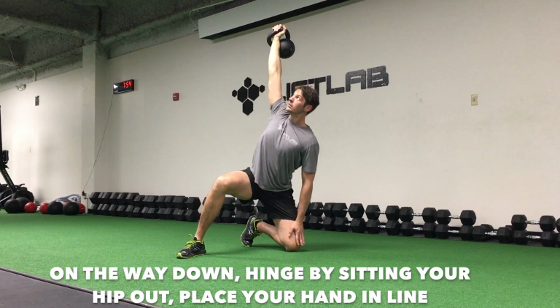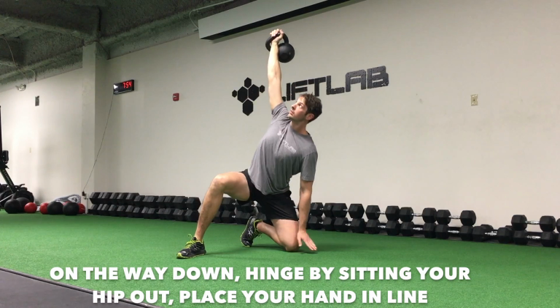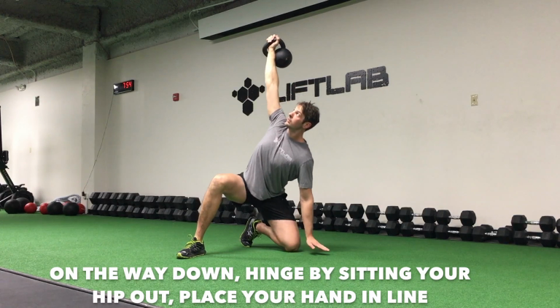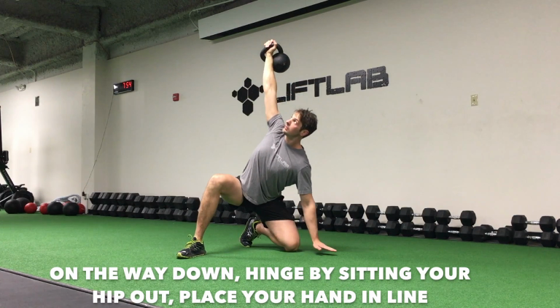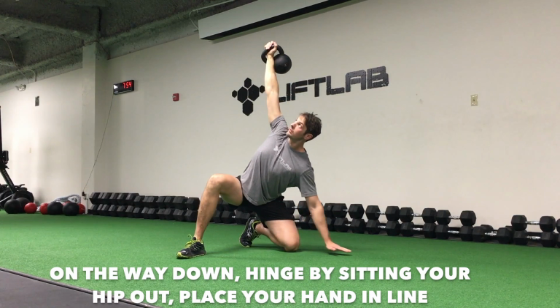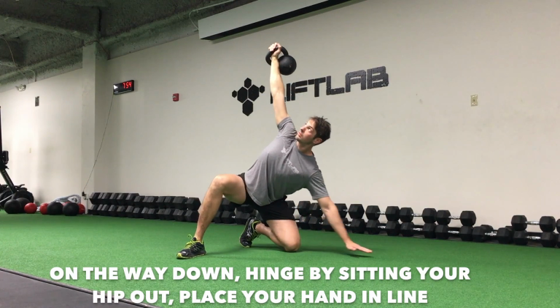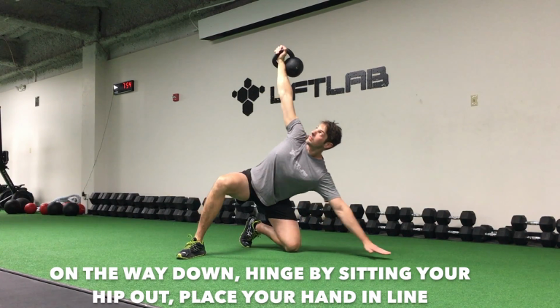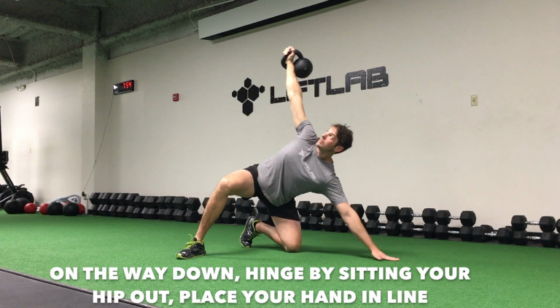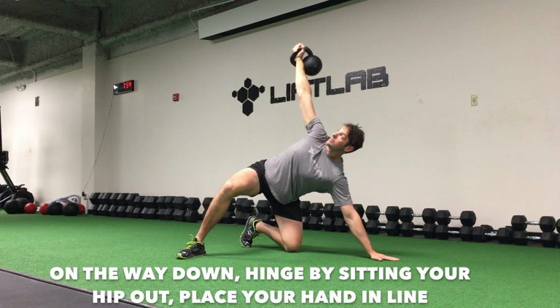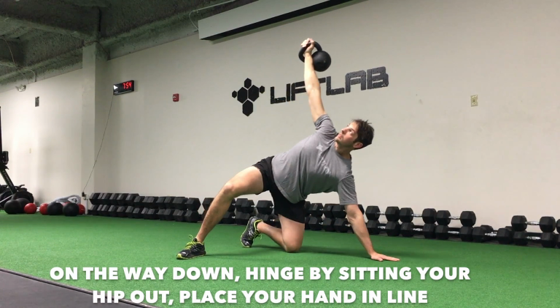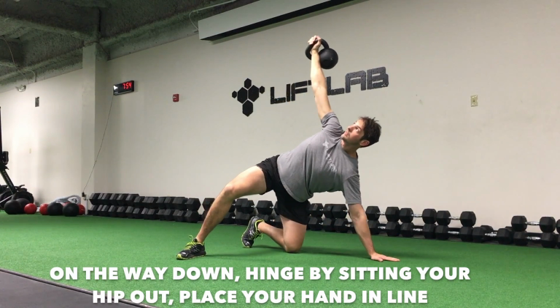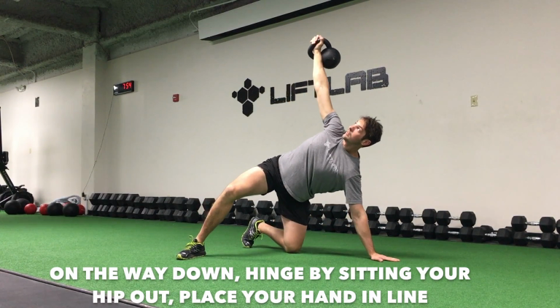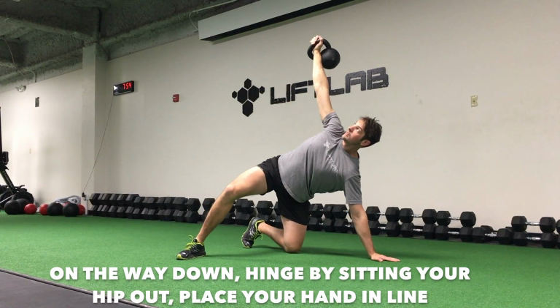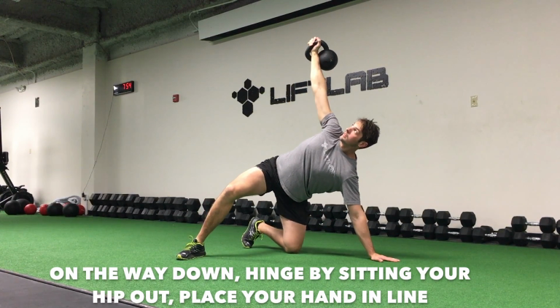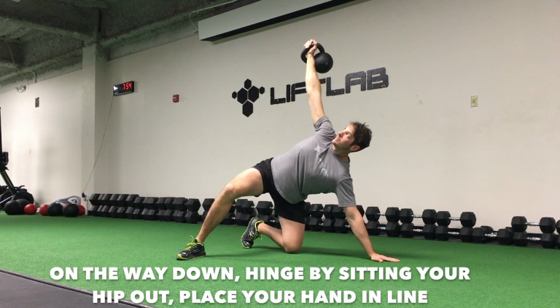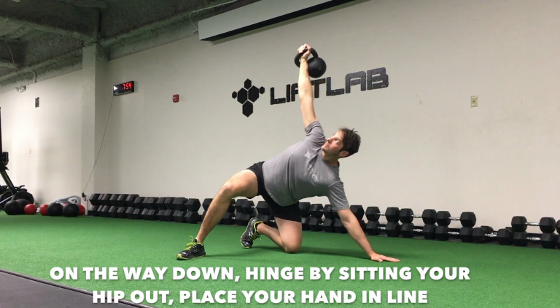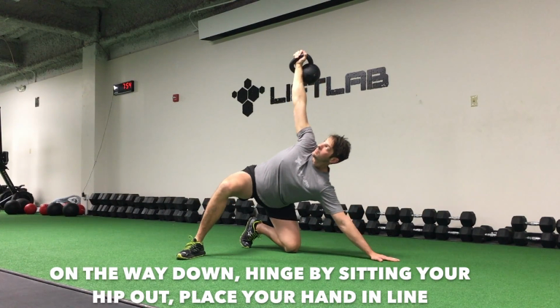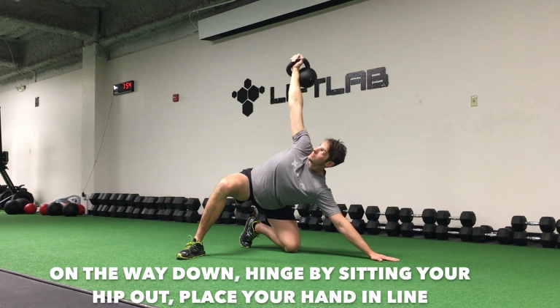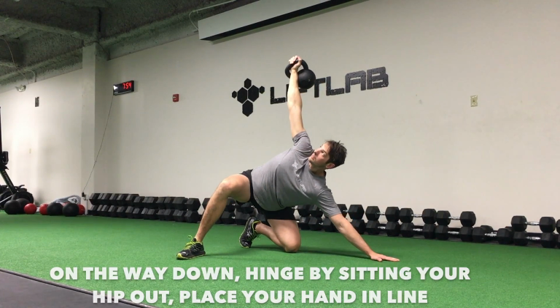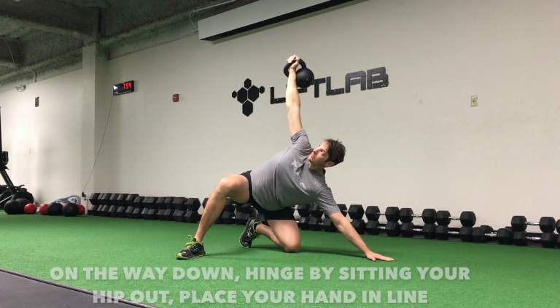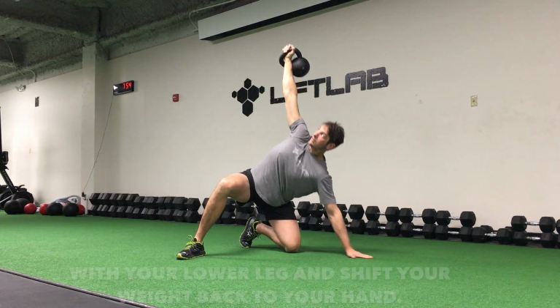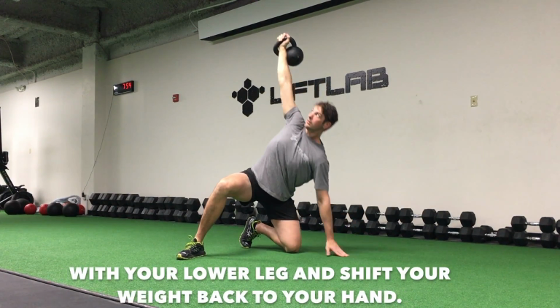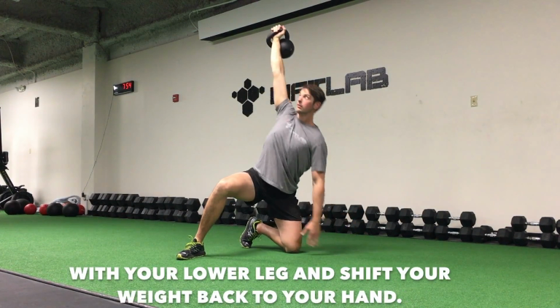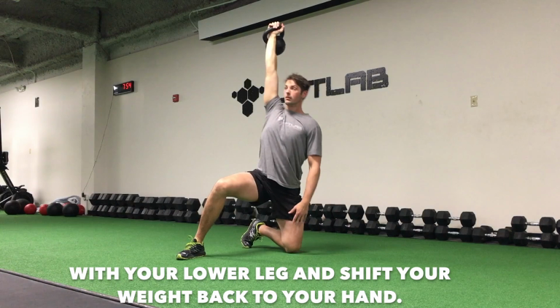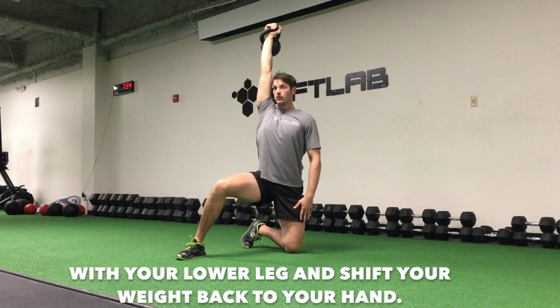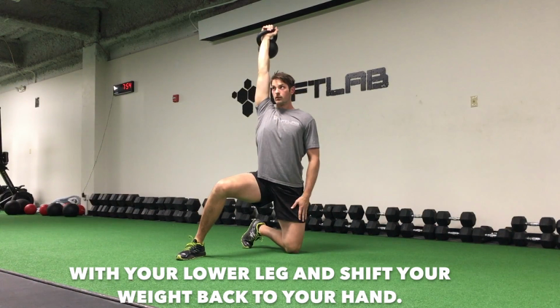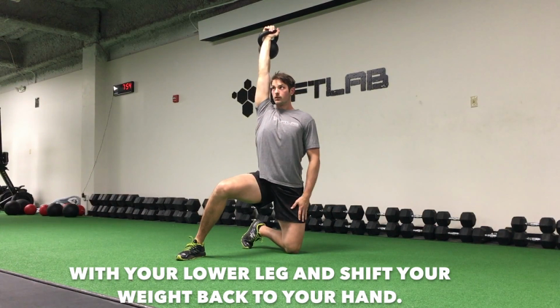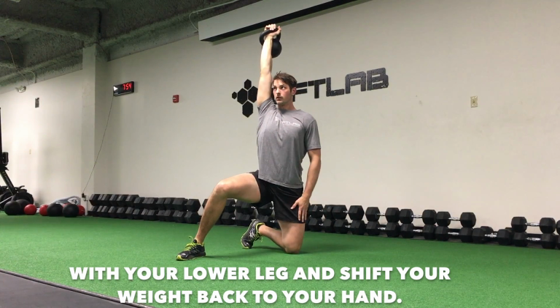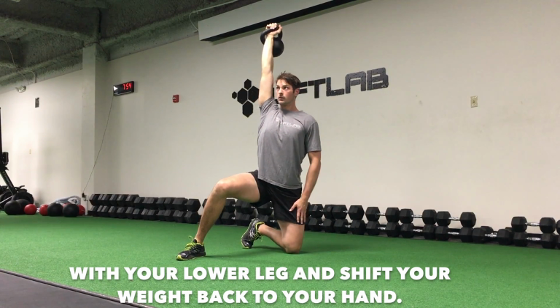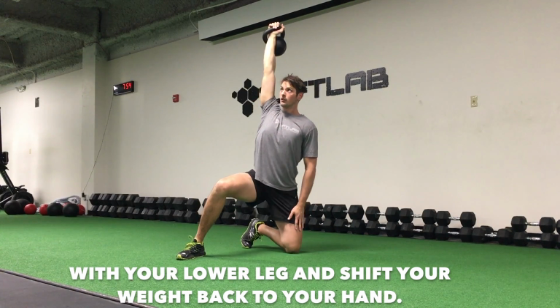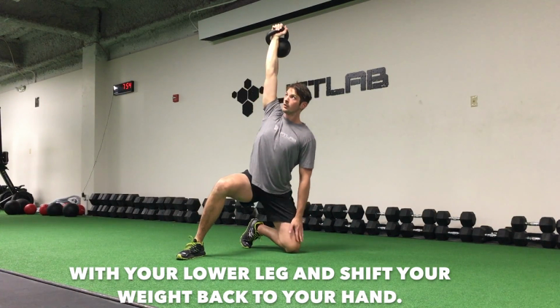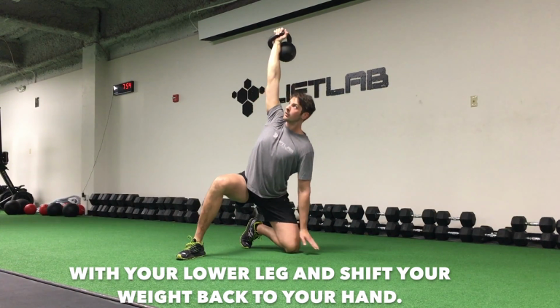On the way down, hinge by sitting your hip out, place your hand in line with your lower leg, and shift your weight back to your hand.